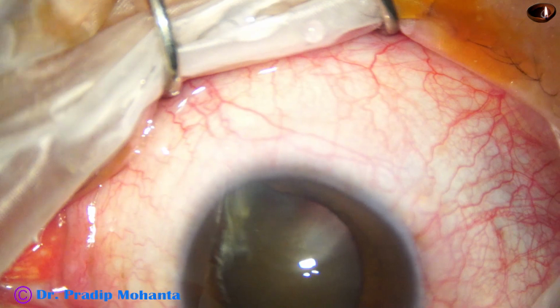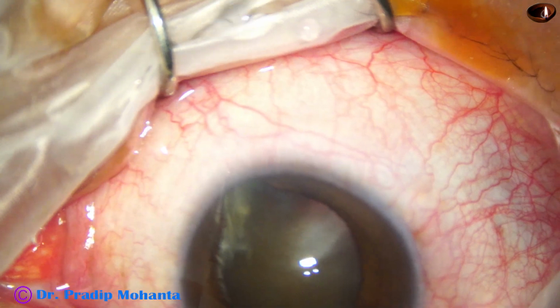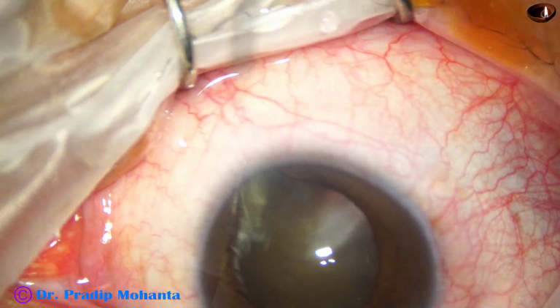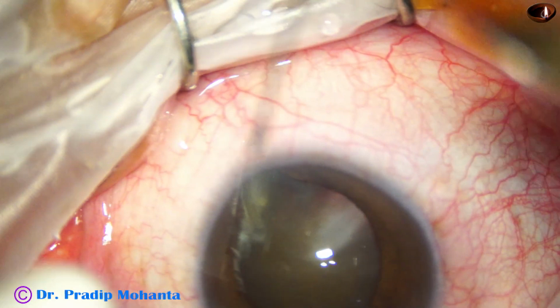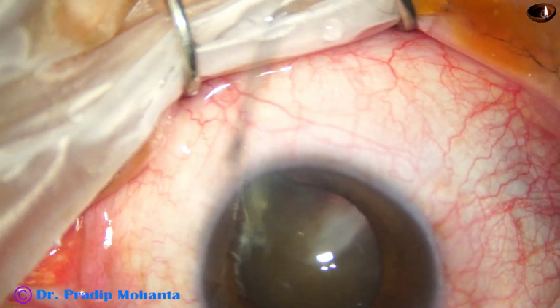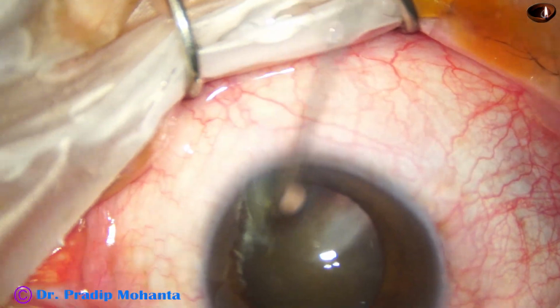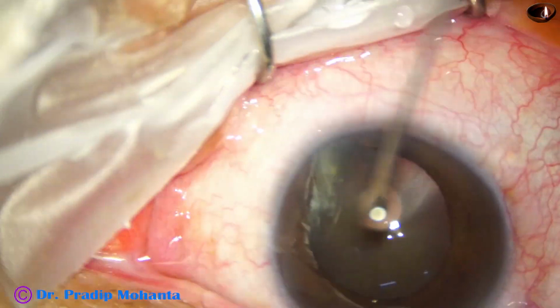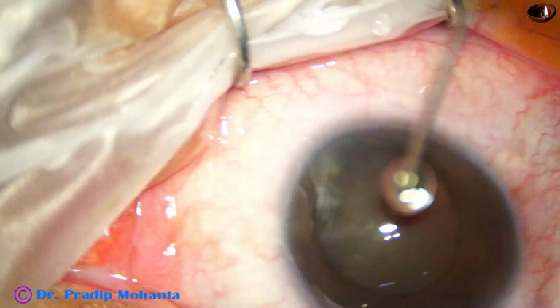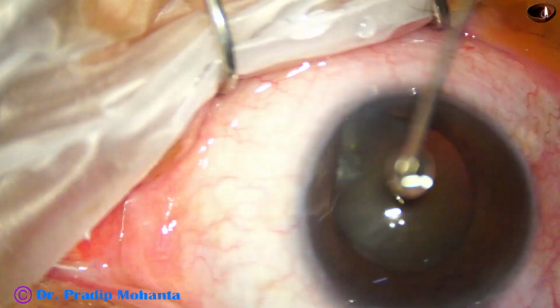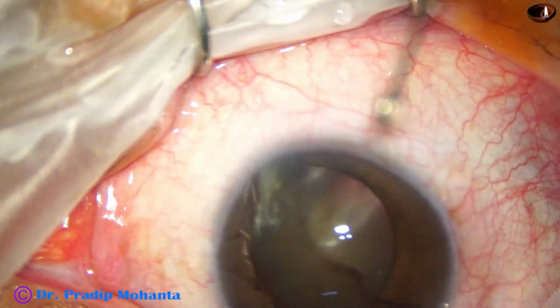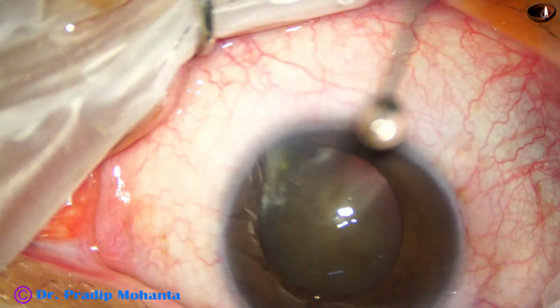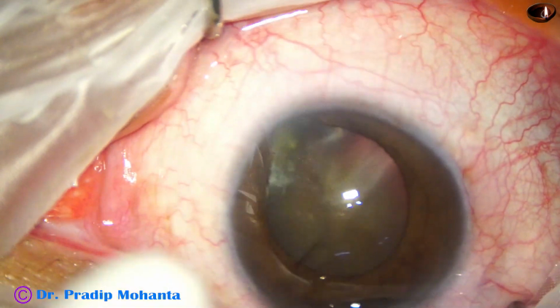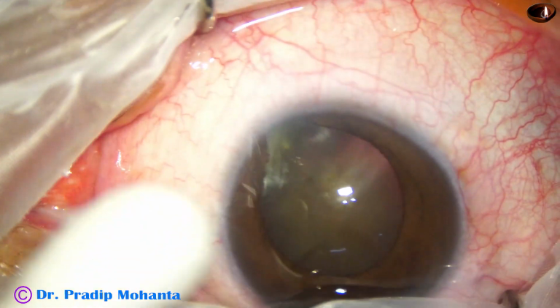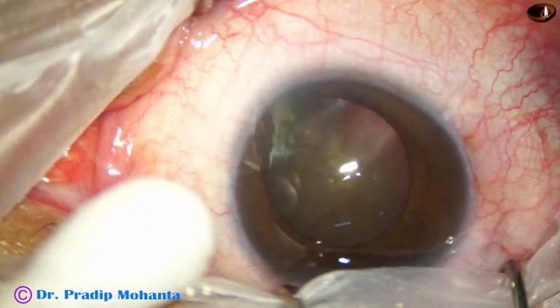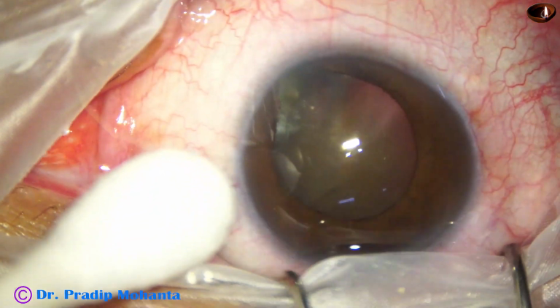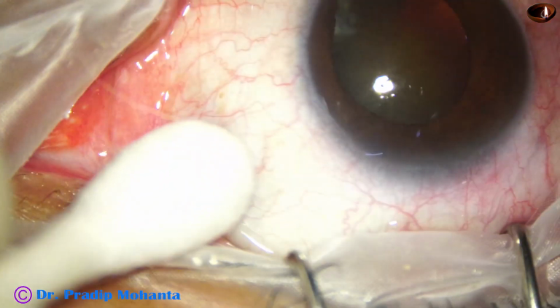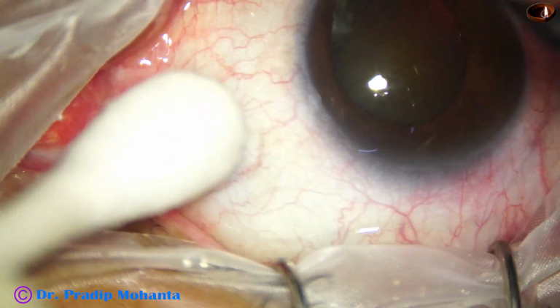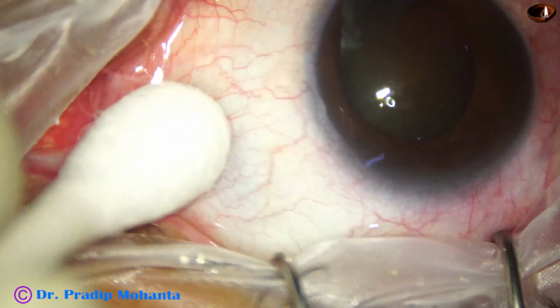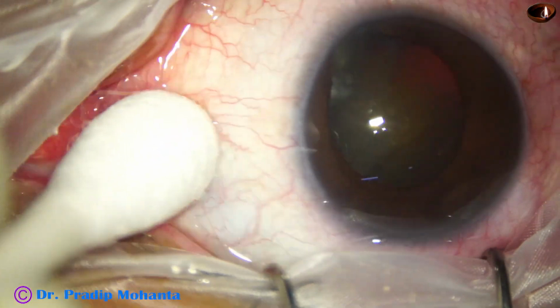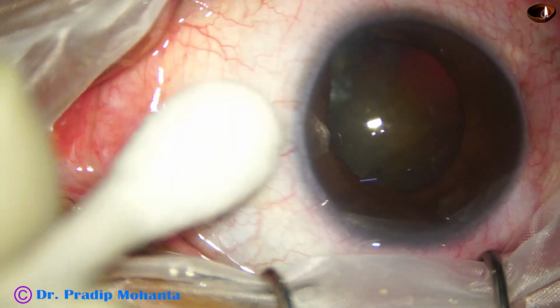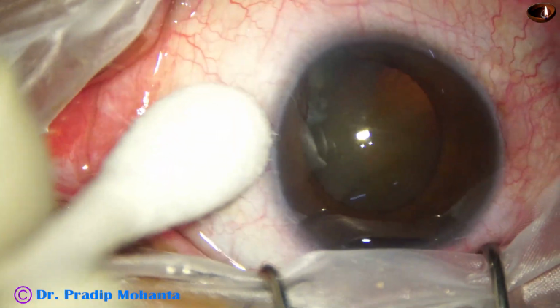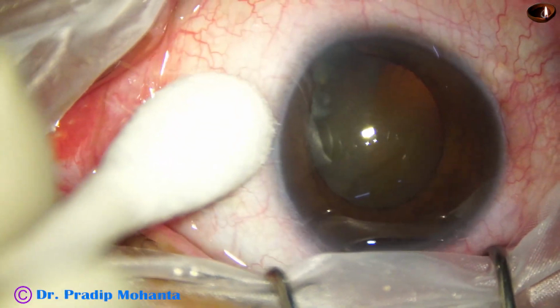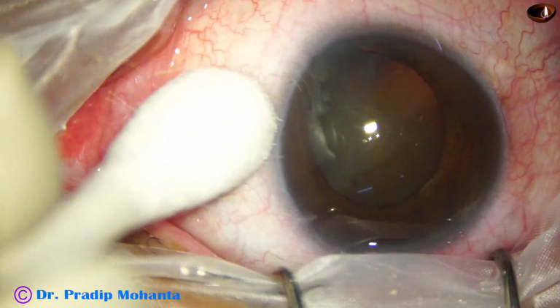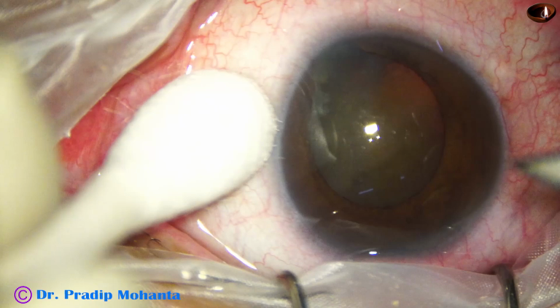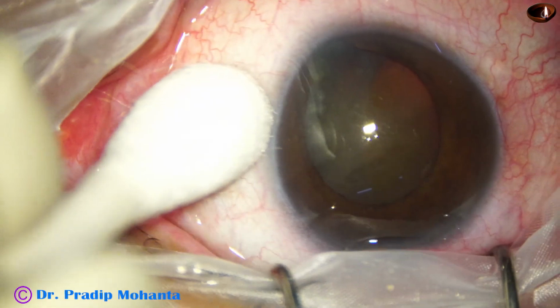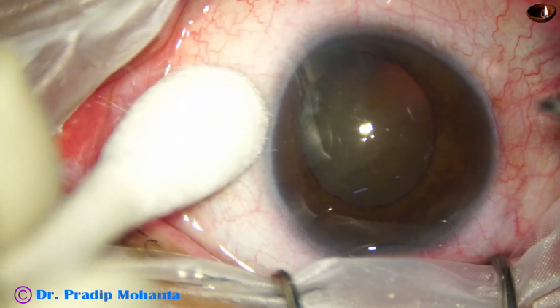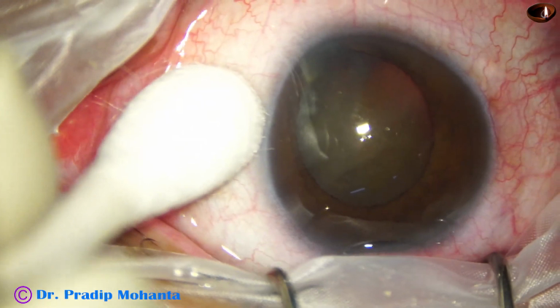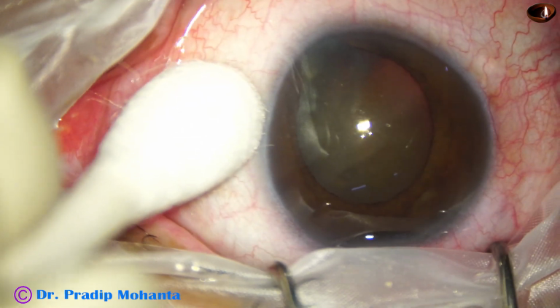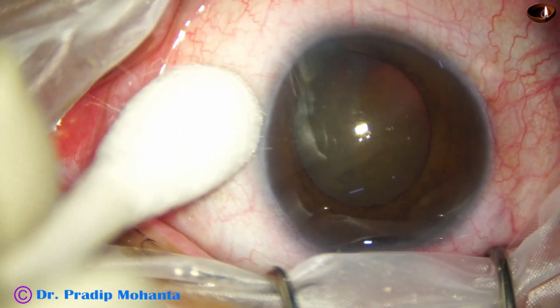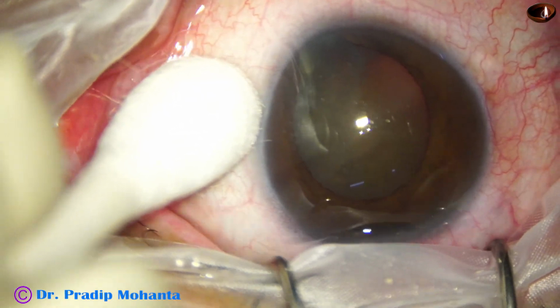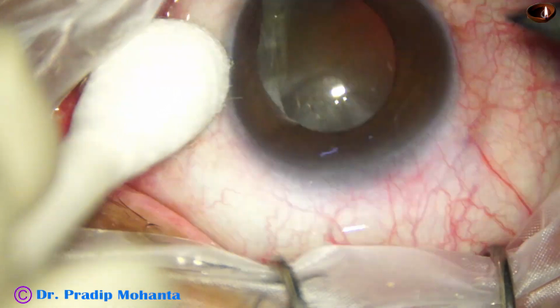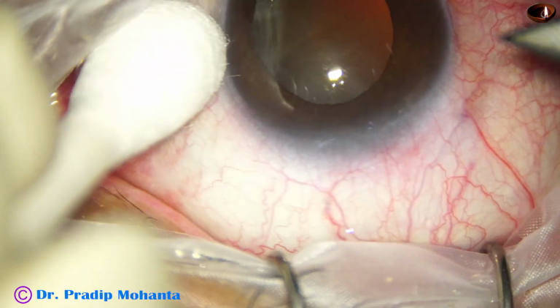The ocular surface has been thoroughly irrigated with betadine, applying few drops of povidone iodine. And now we are going to start the surgery.